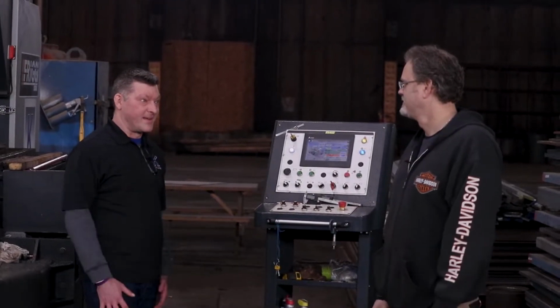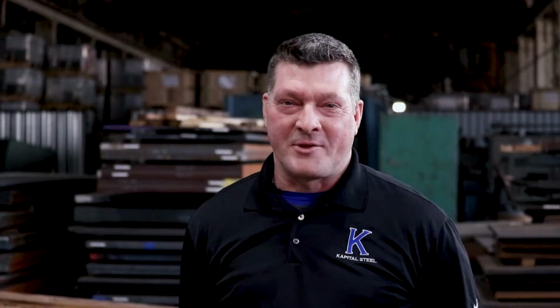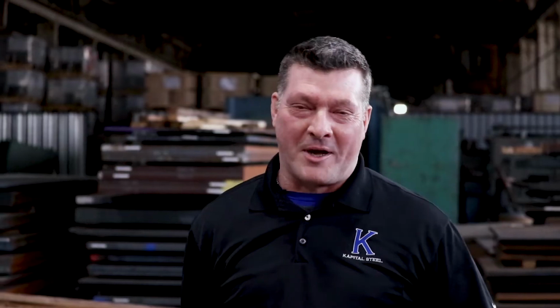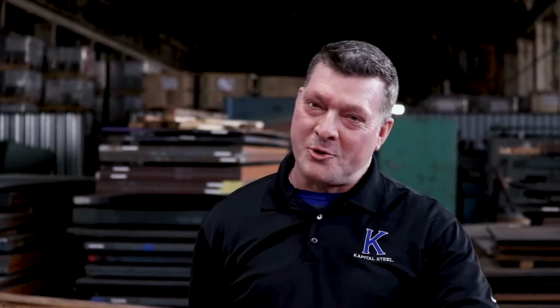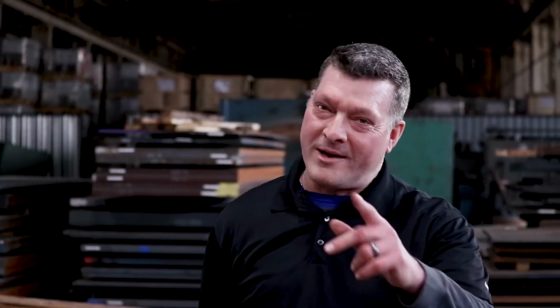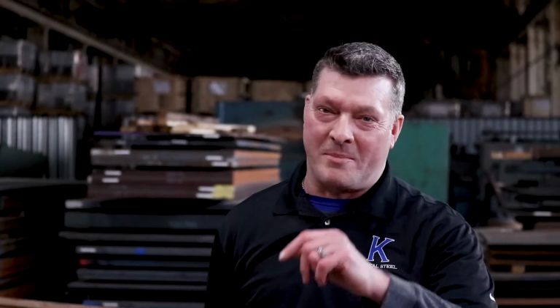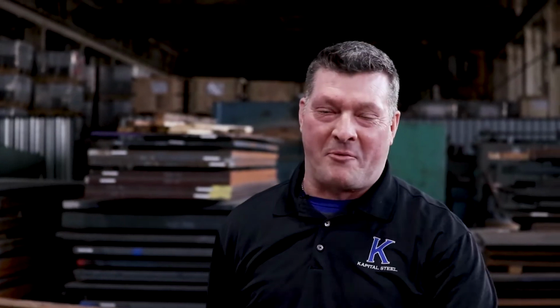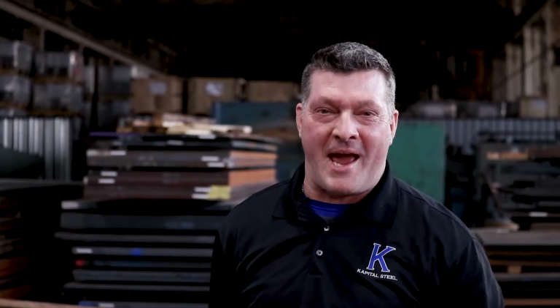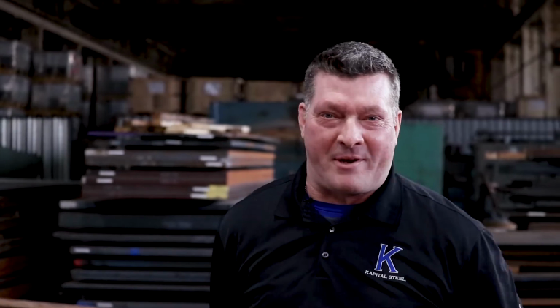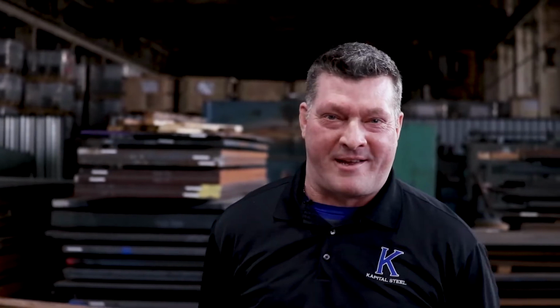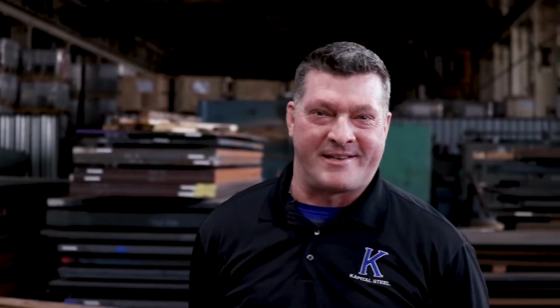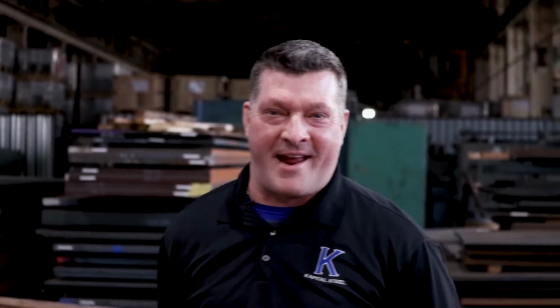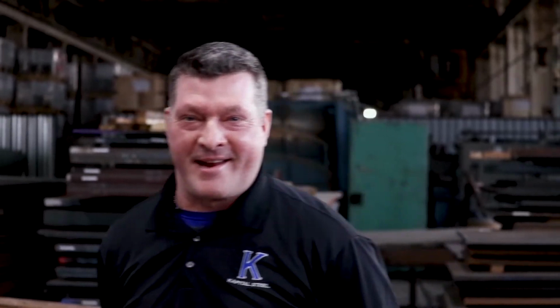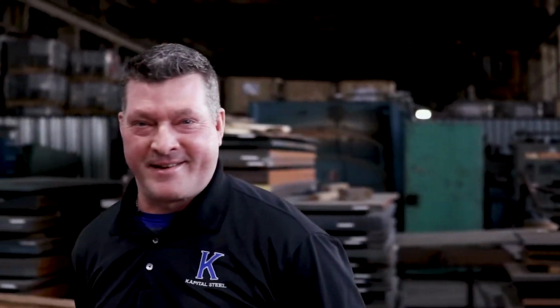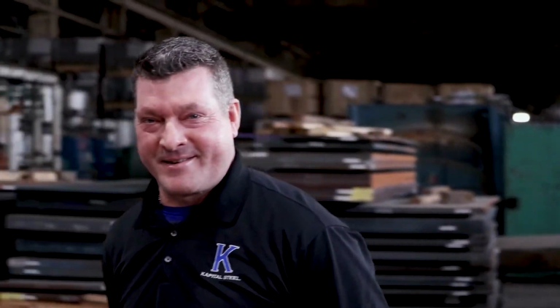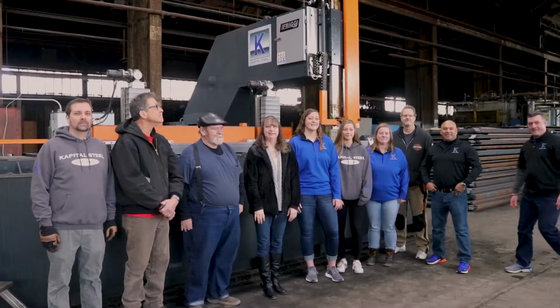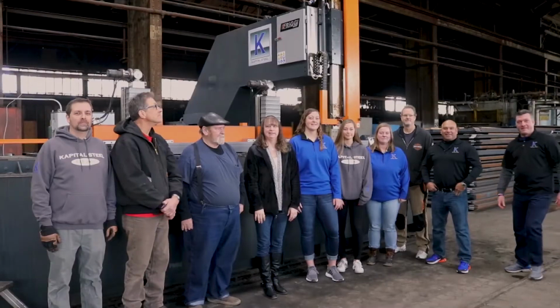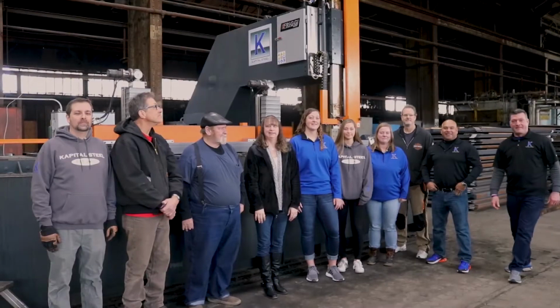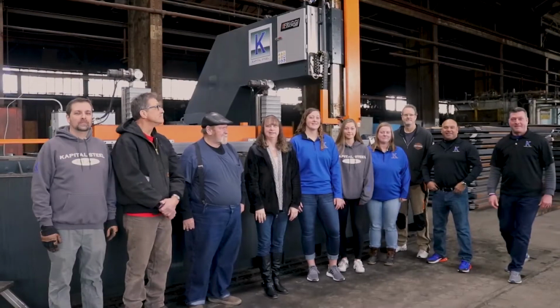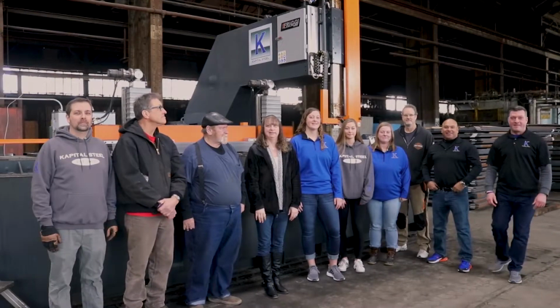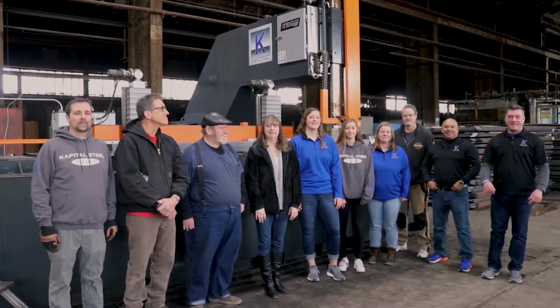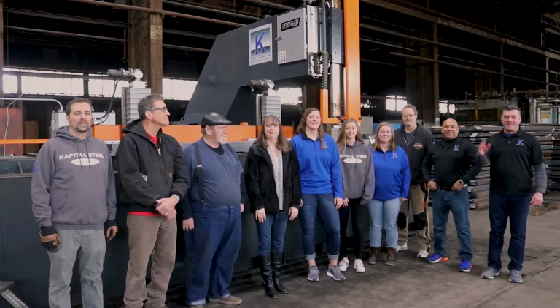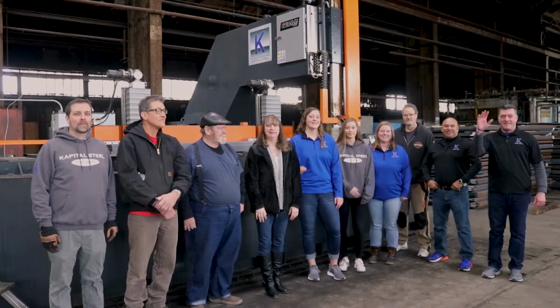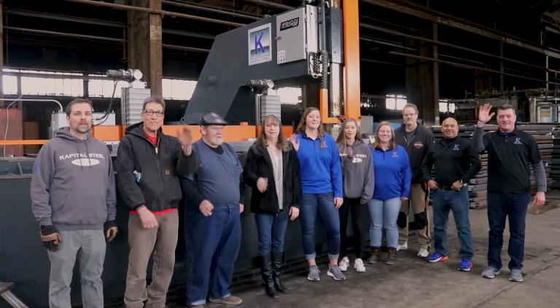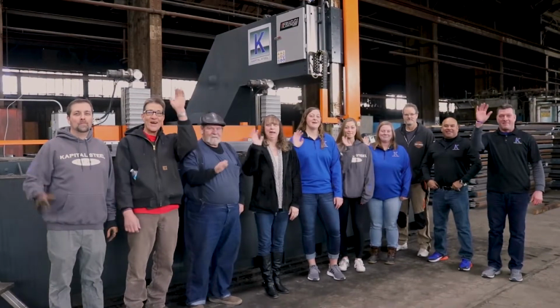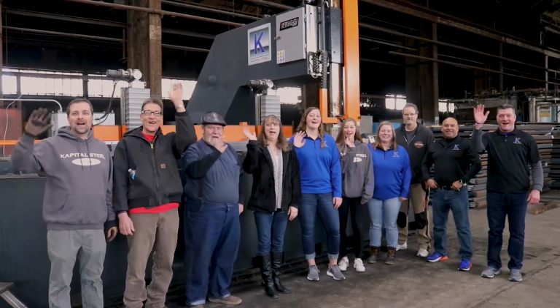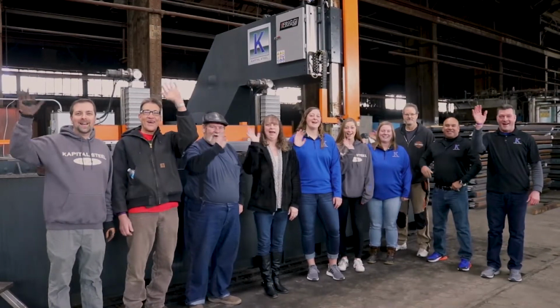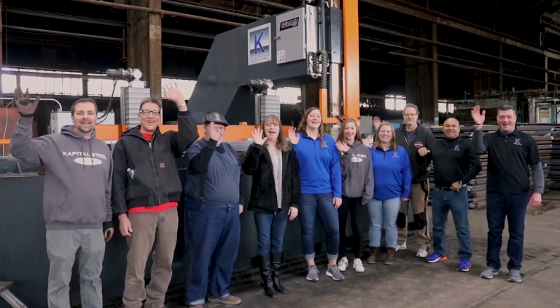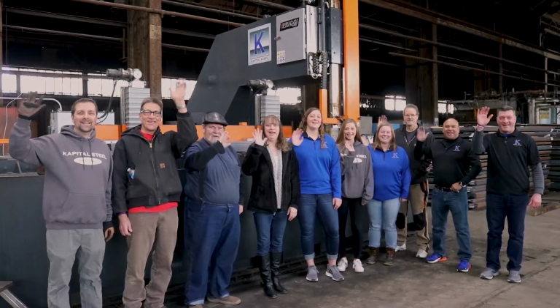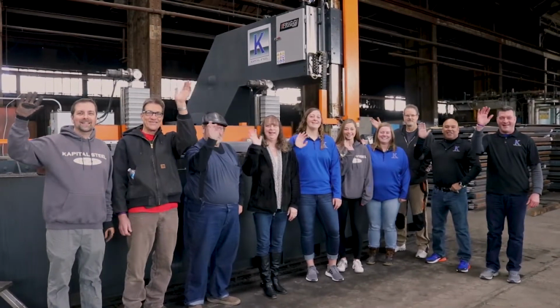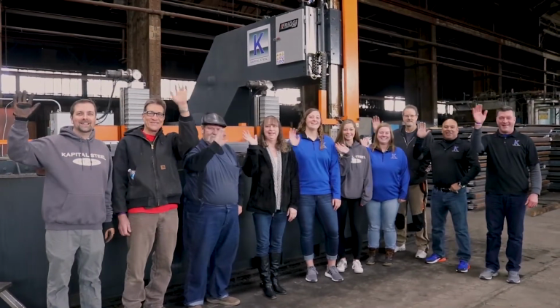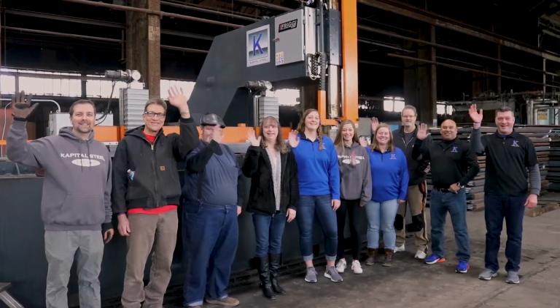So come try a shipment from Capital Steel today. Bye! Adios!